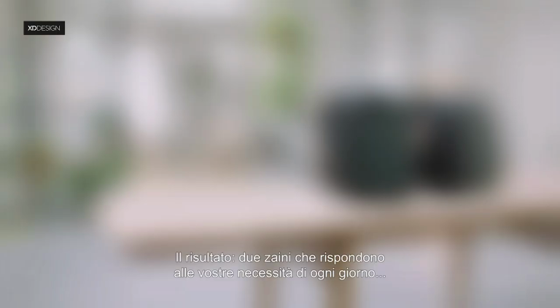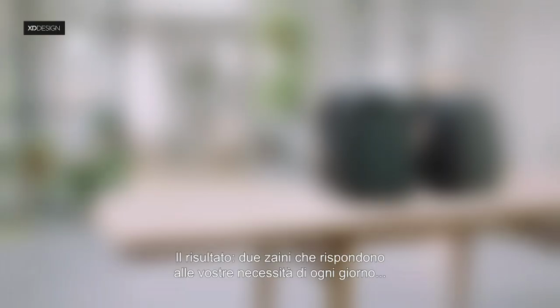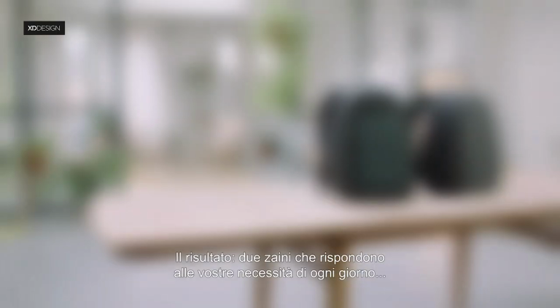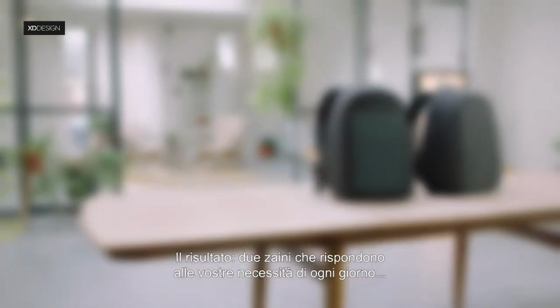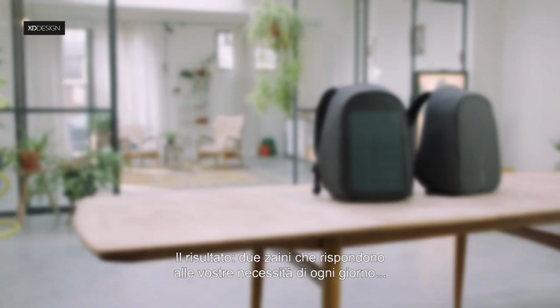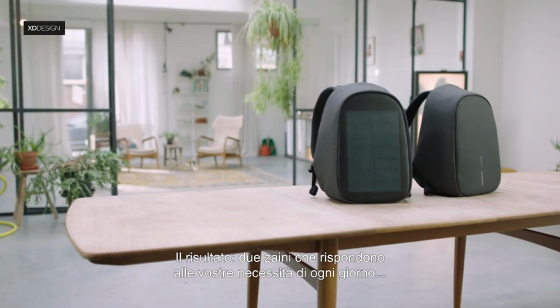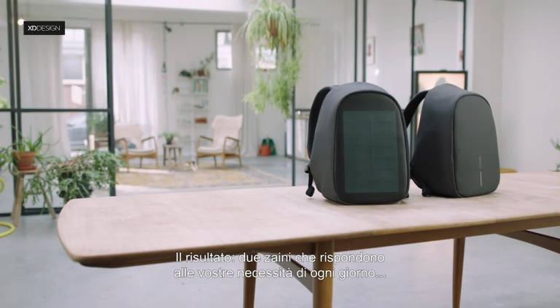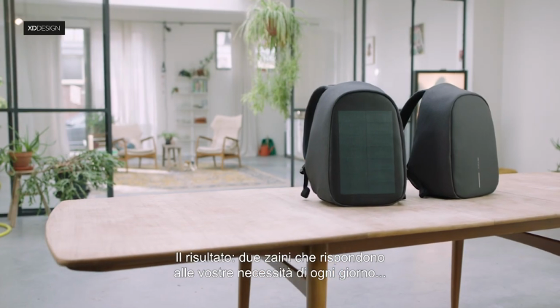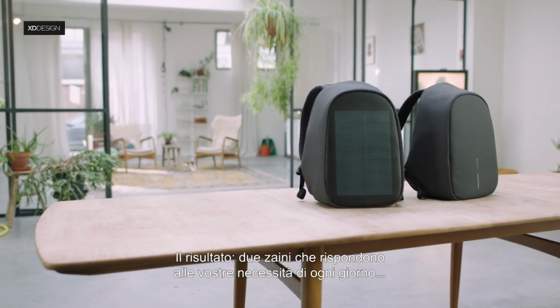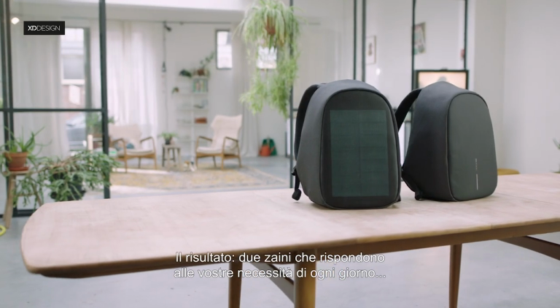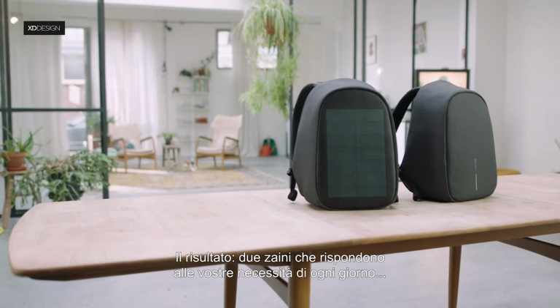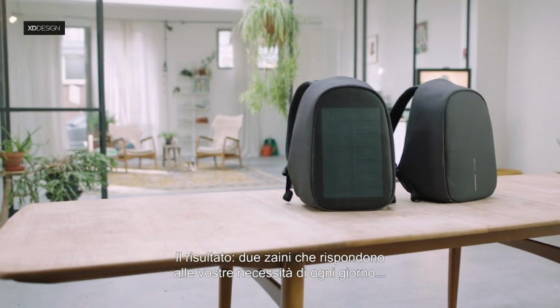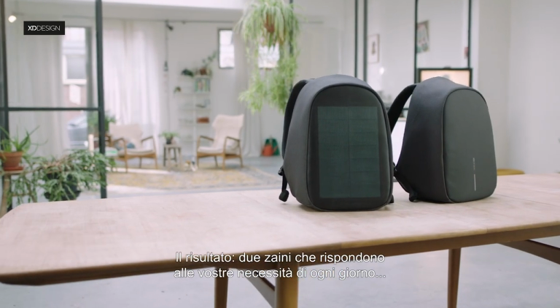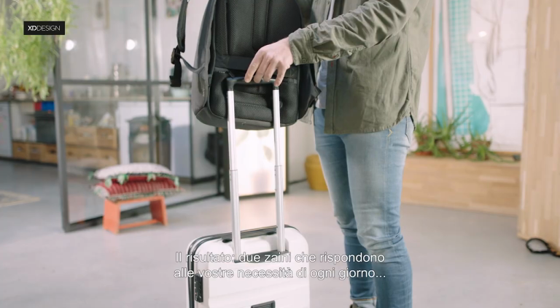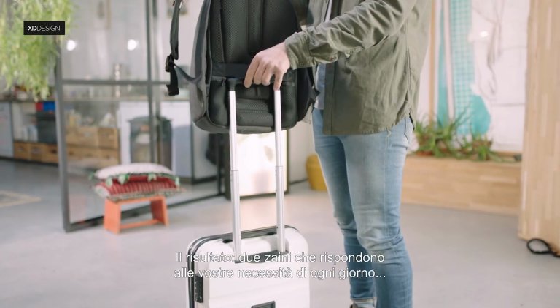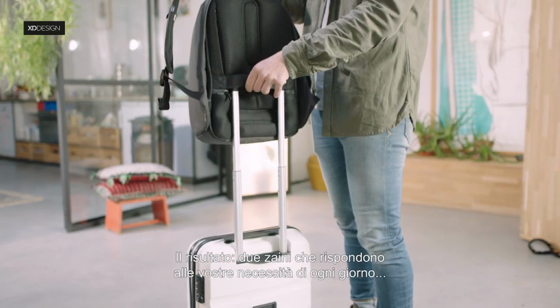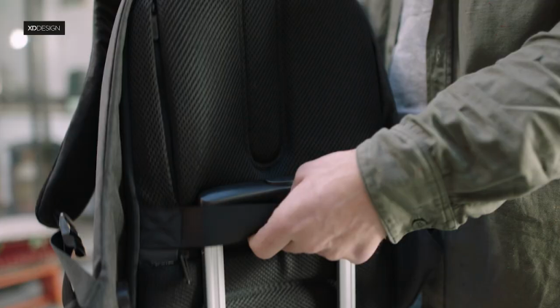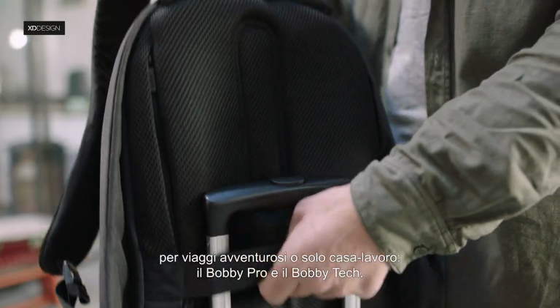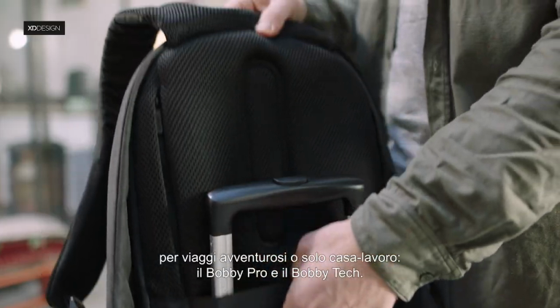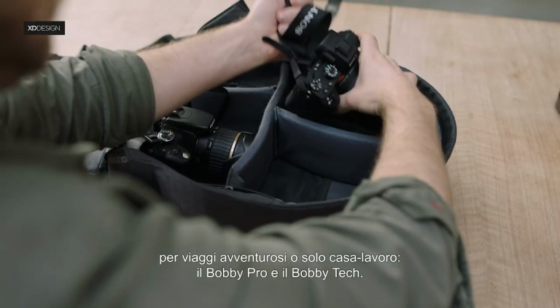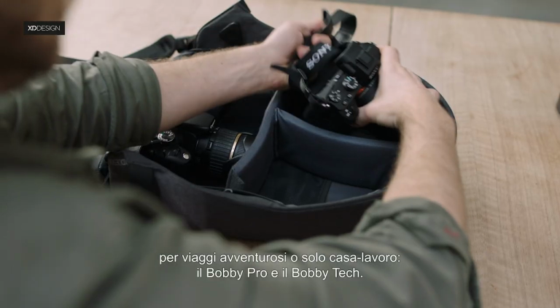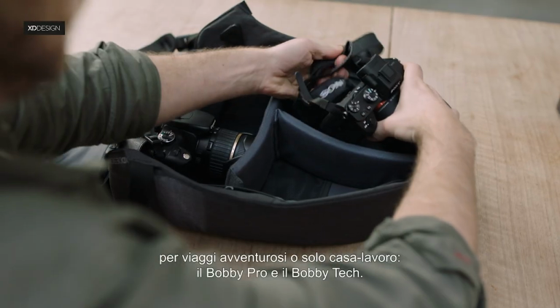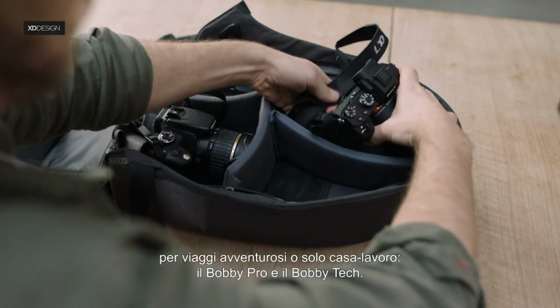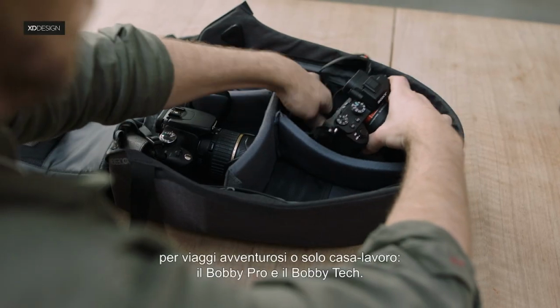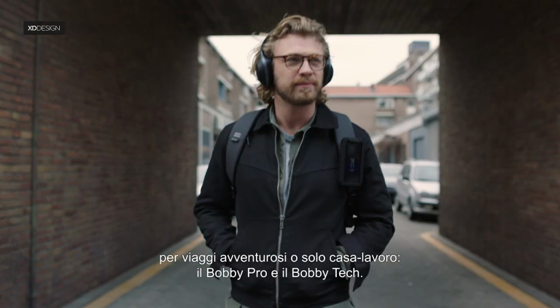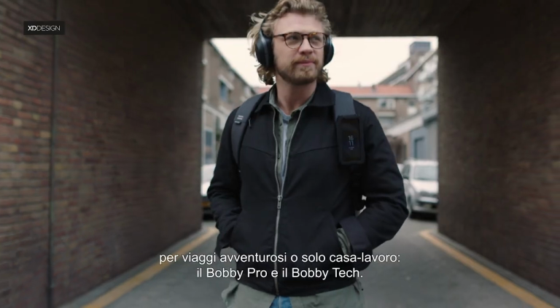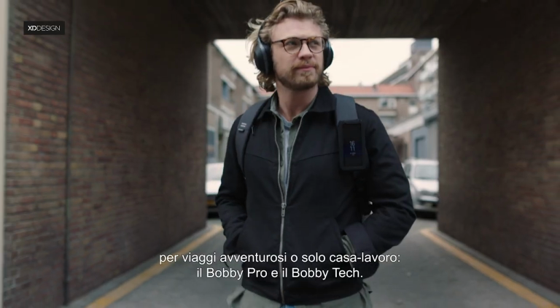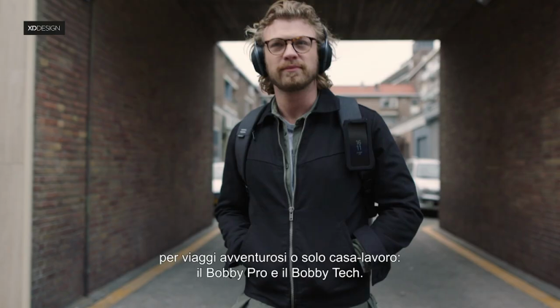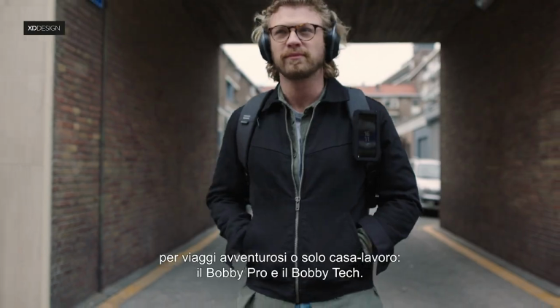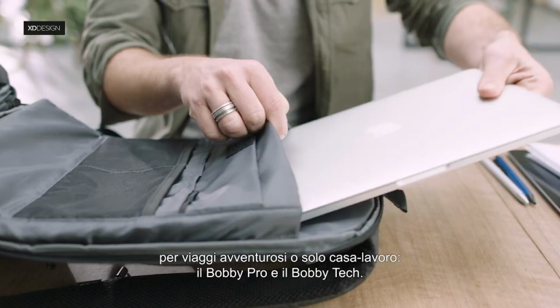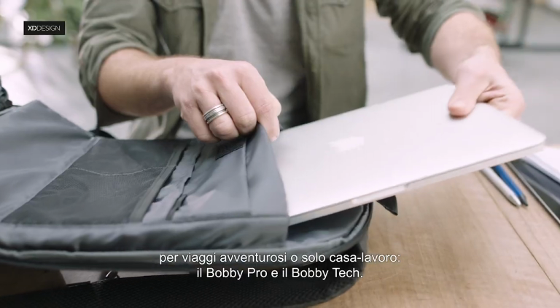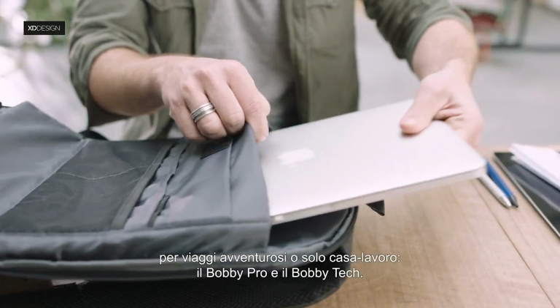The result? Two backpacks that meet your everyday needs for travel, adventure, commuting and work.